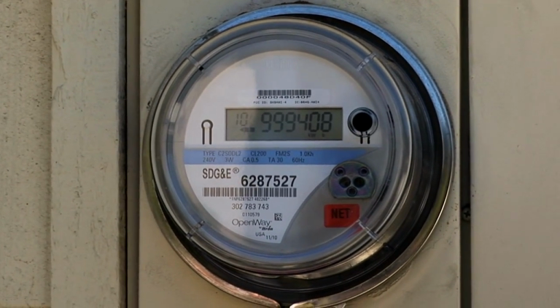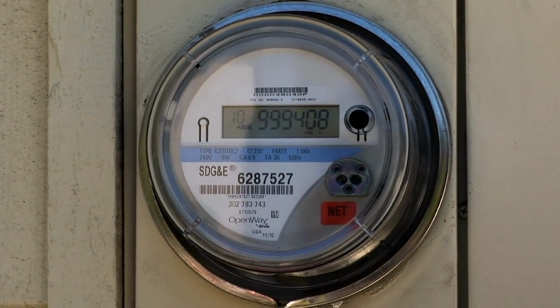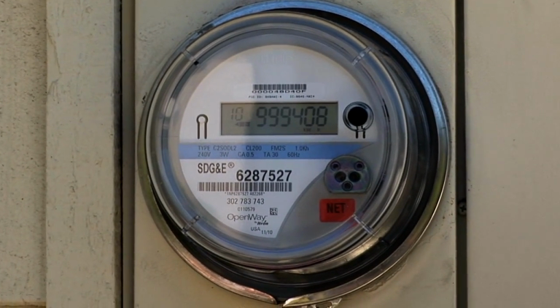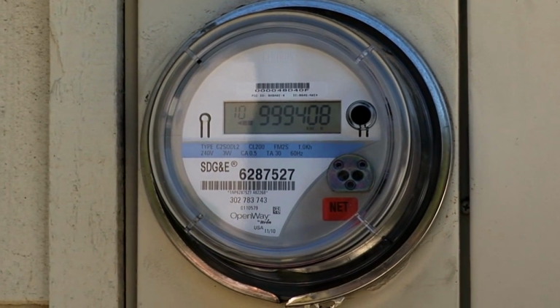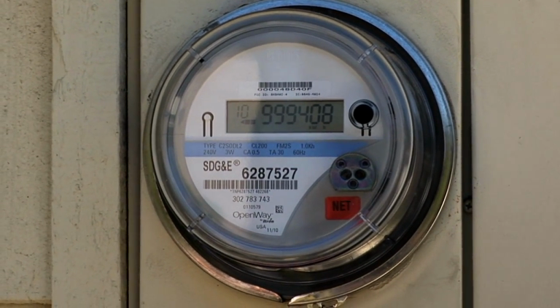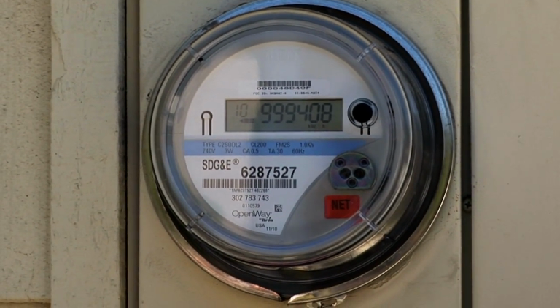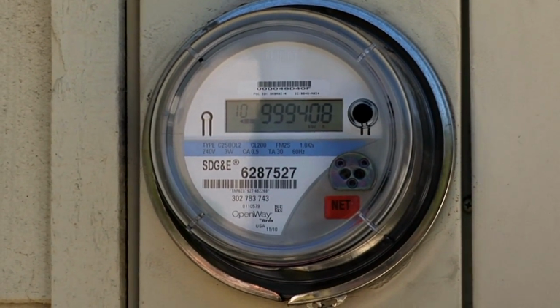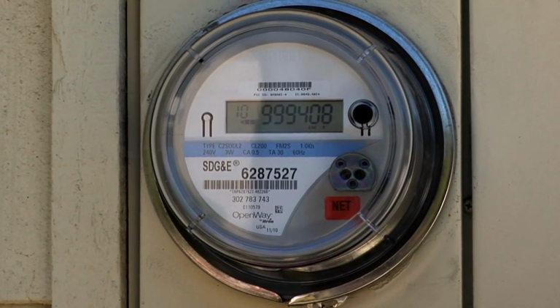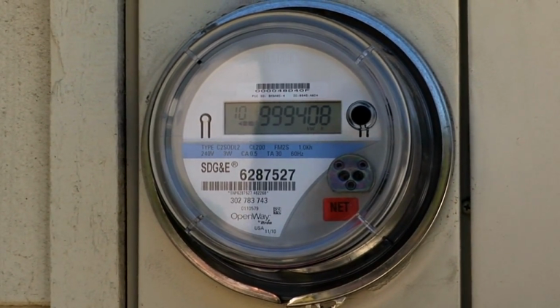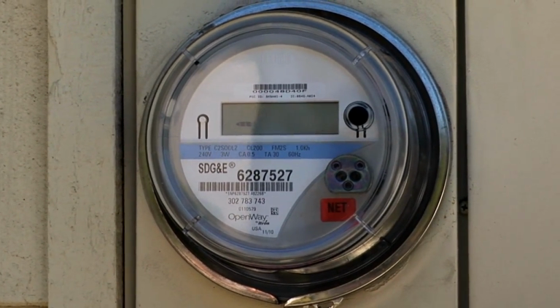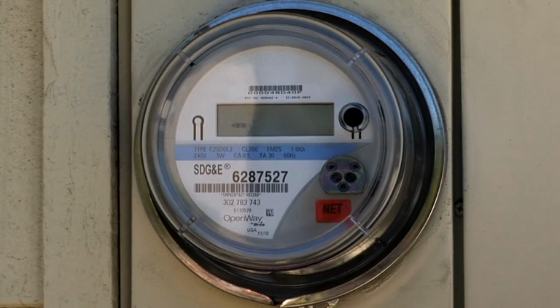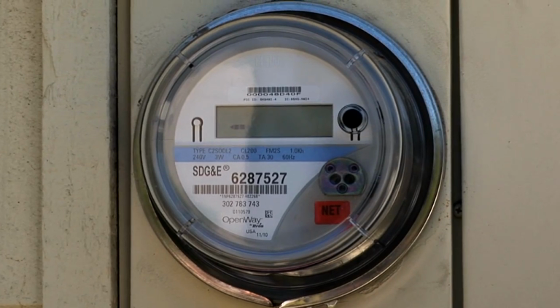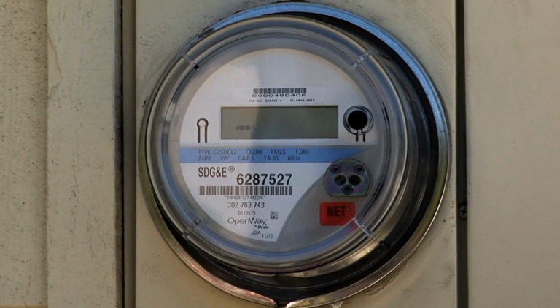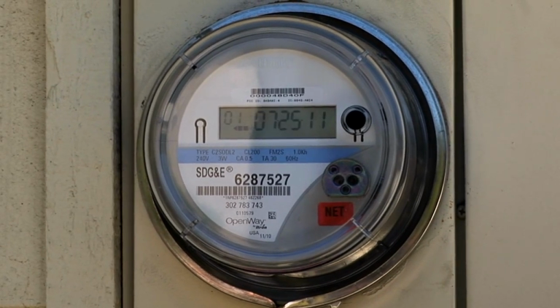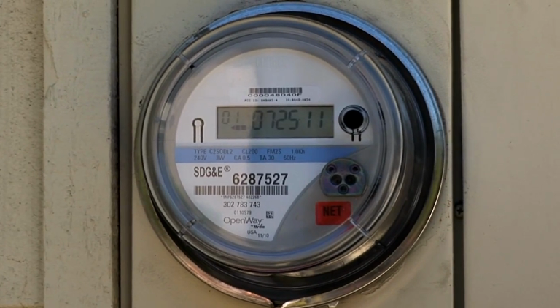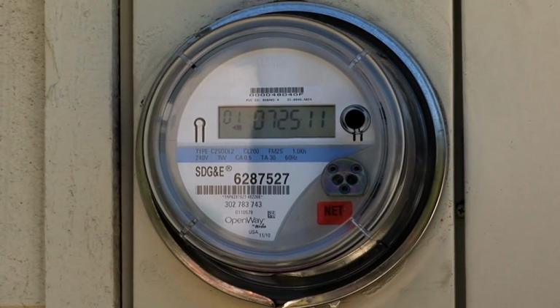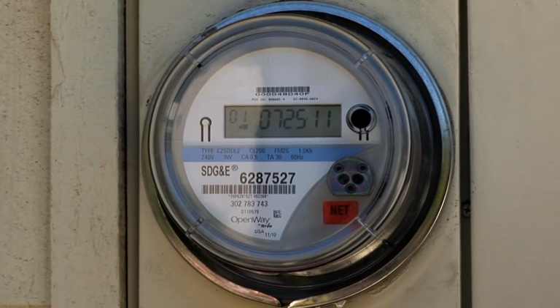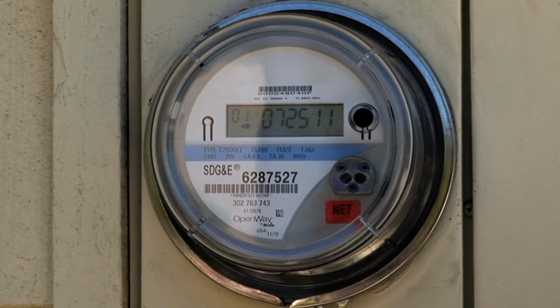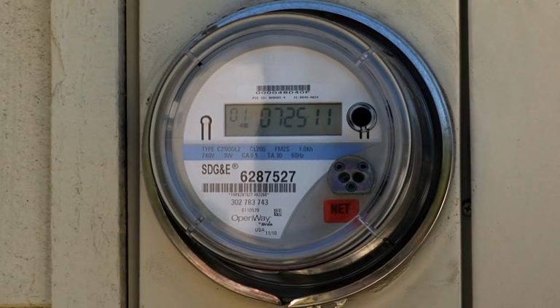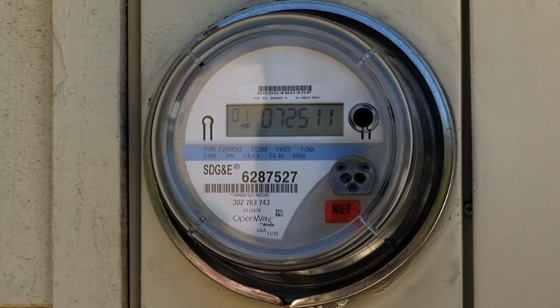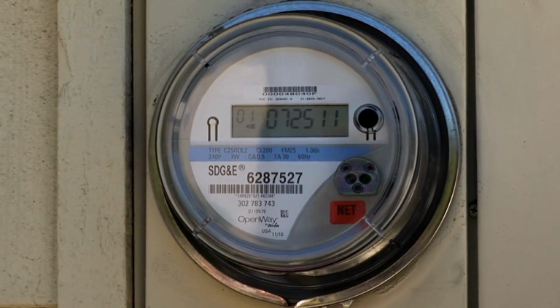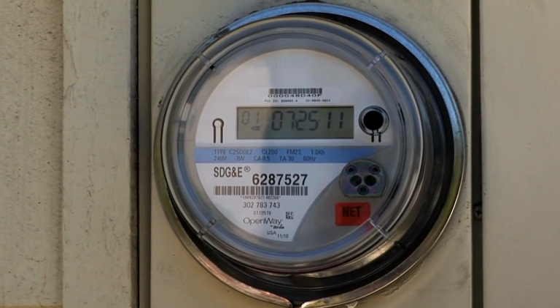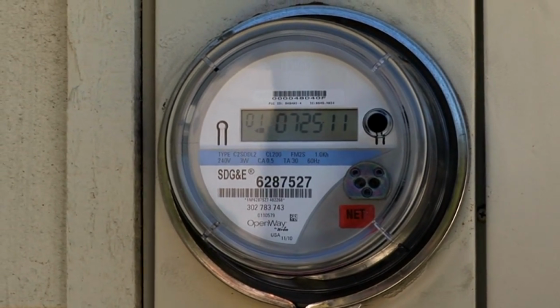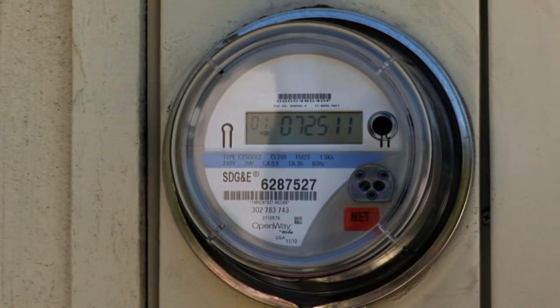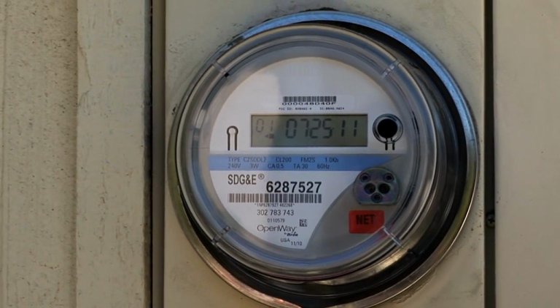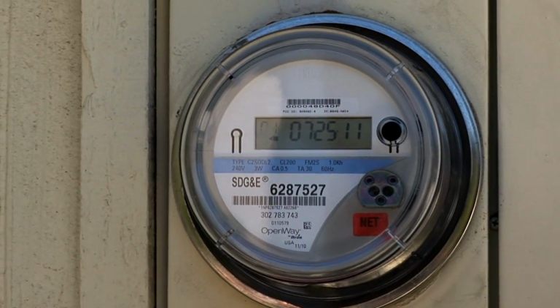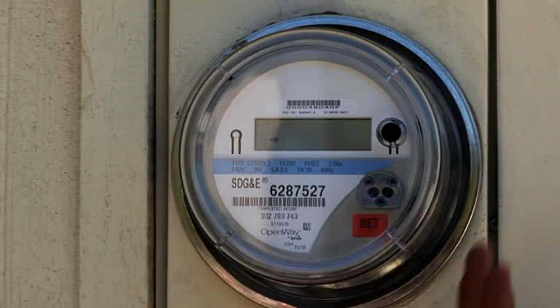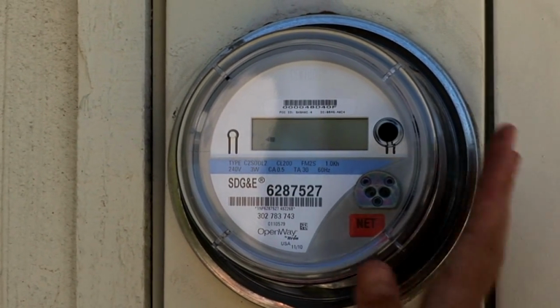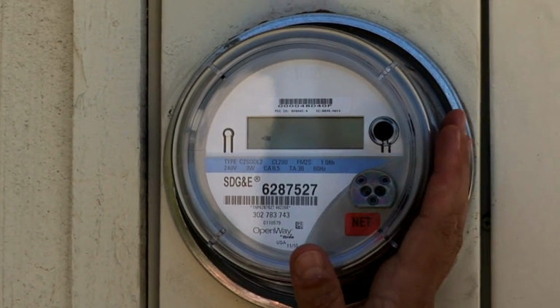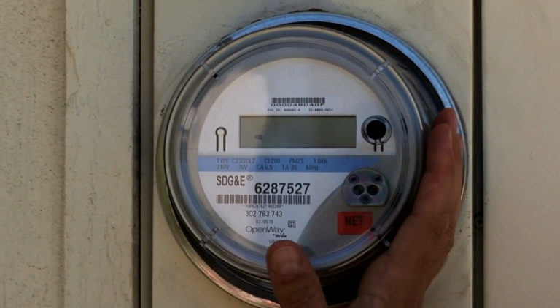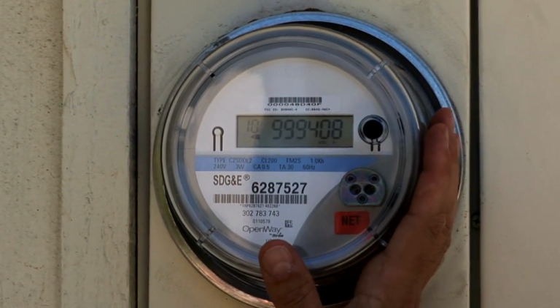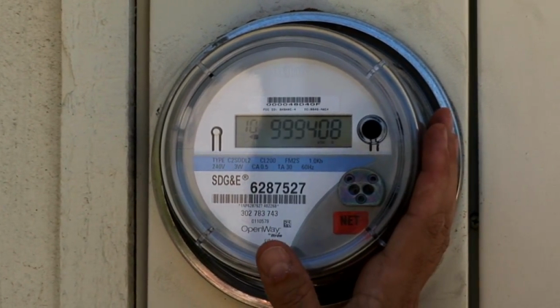So in addition to saving money — I've saved about $10,000 since I put this system in — I also now have privacy now that they've put these smart meters in.